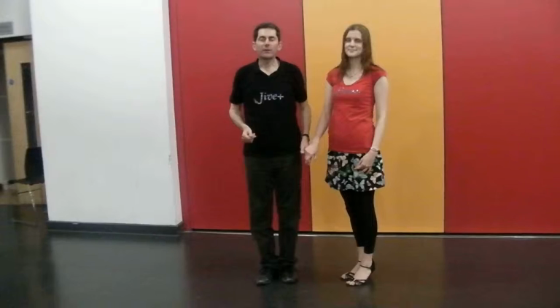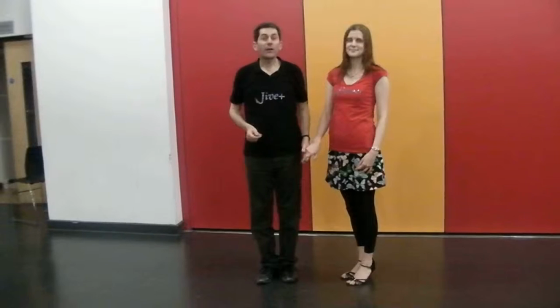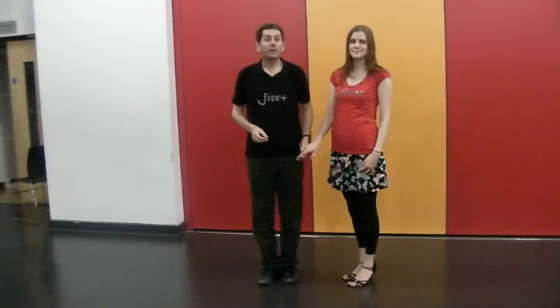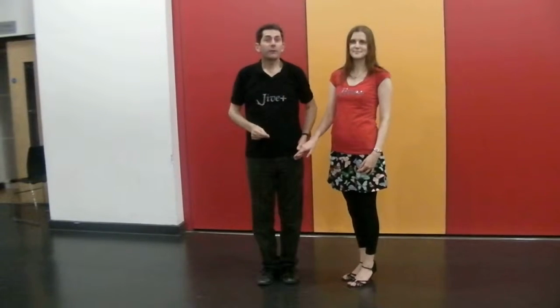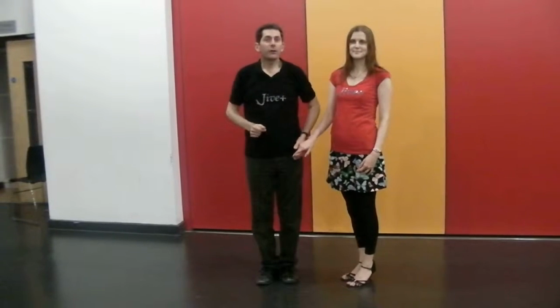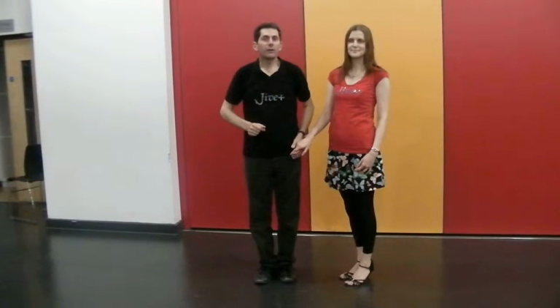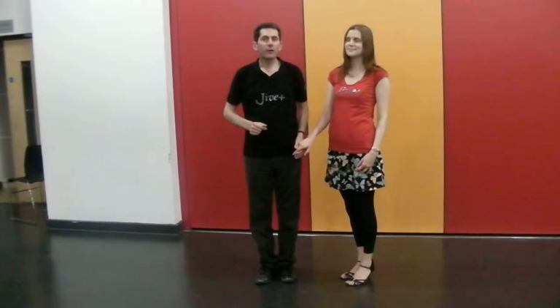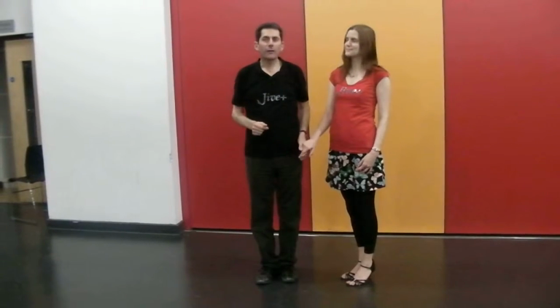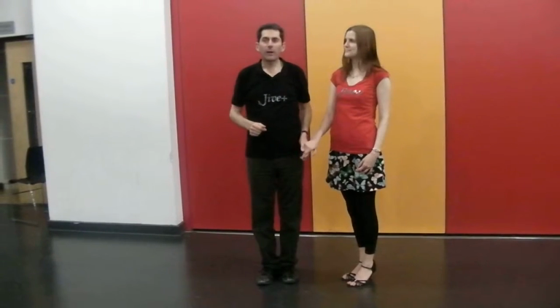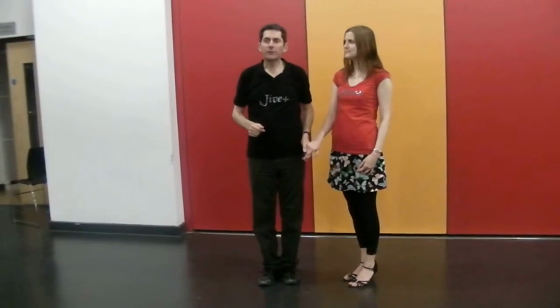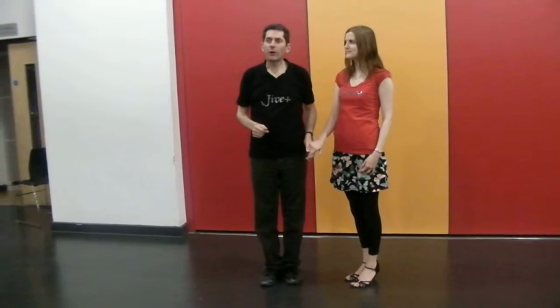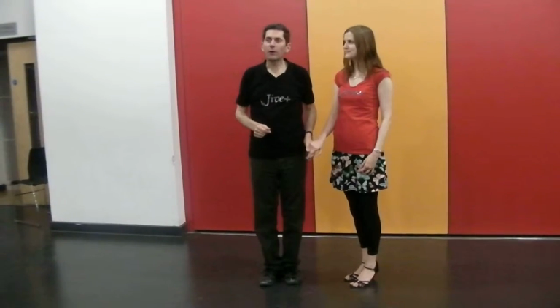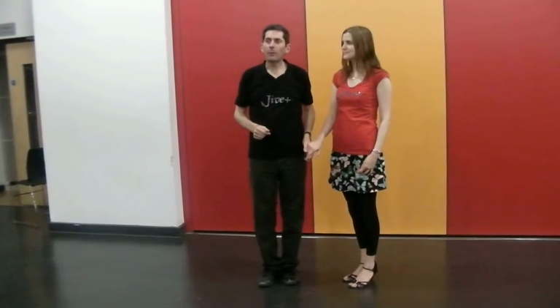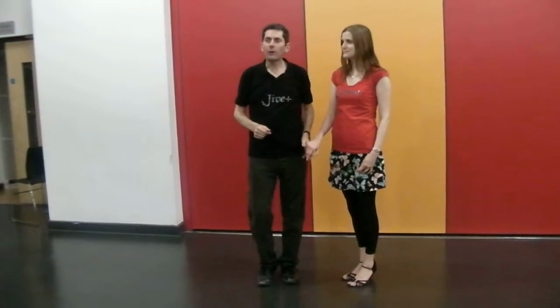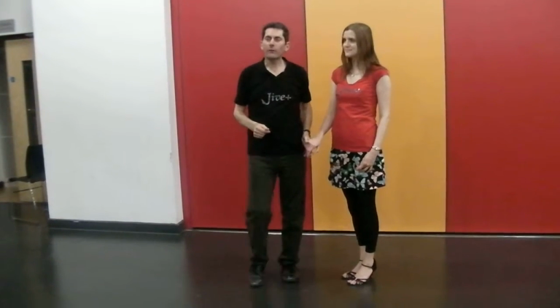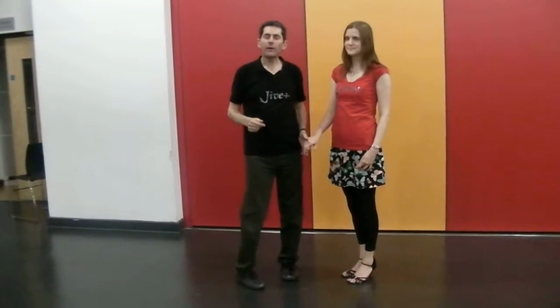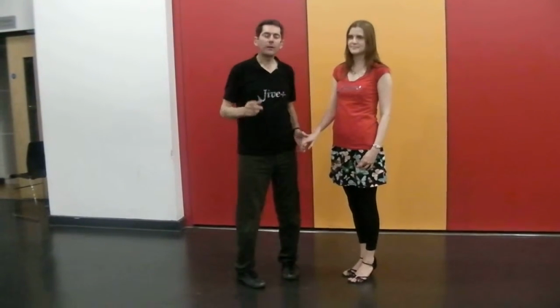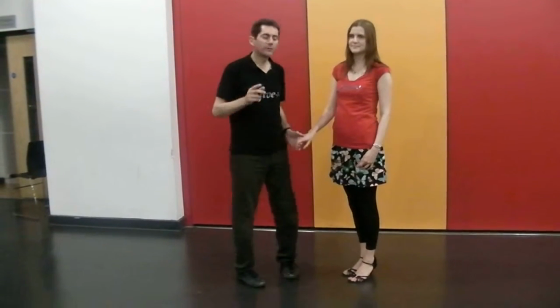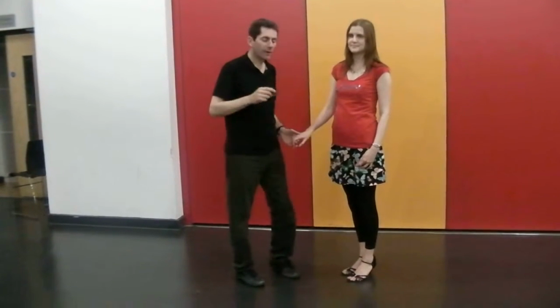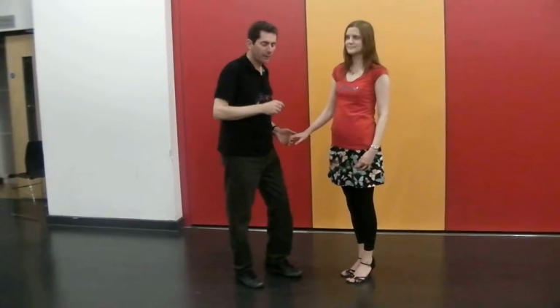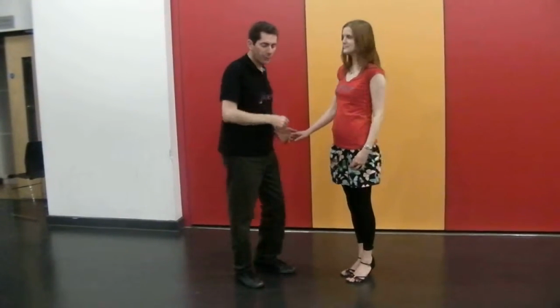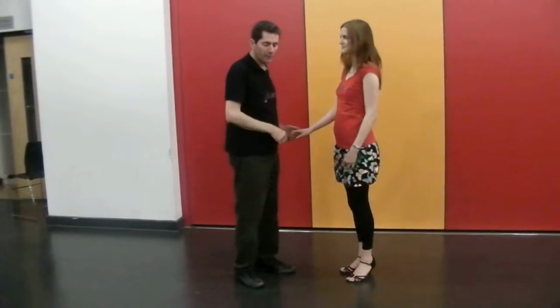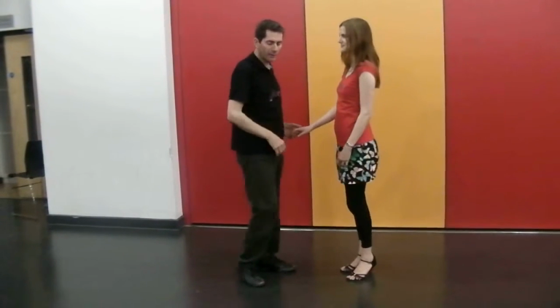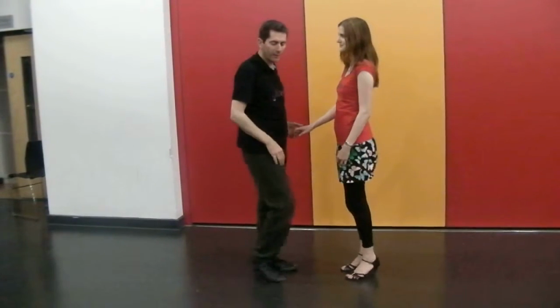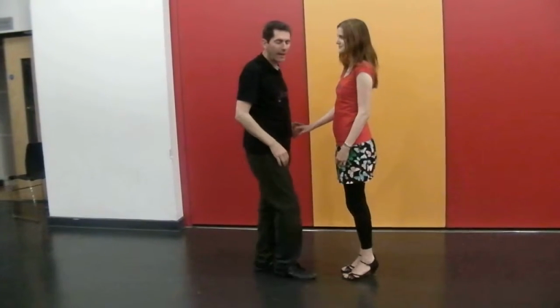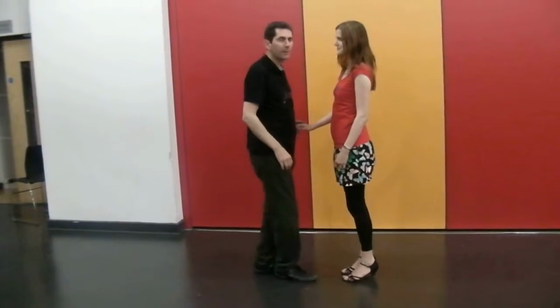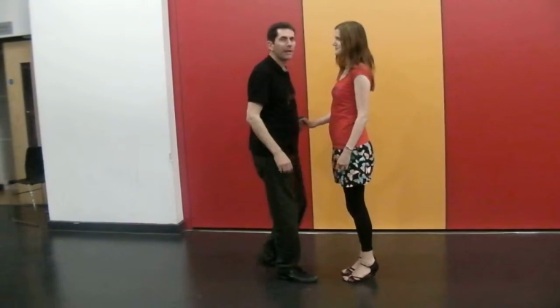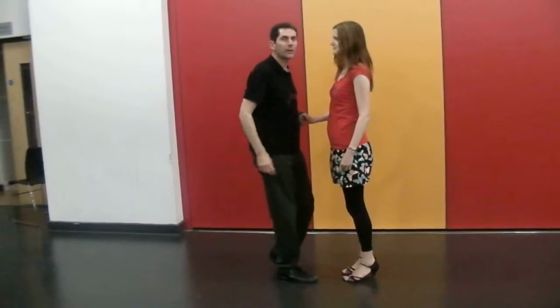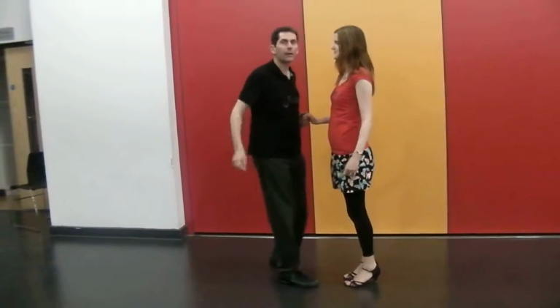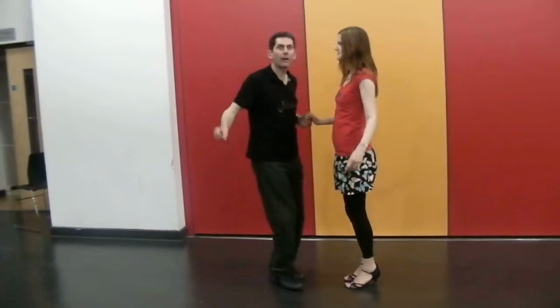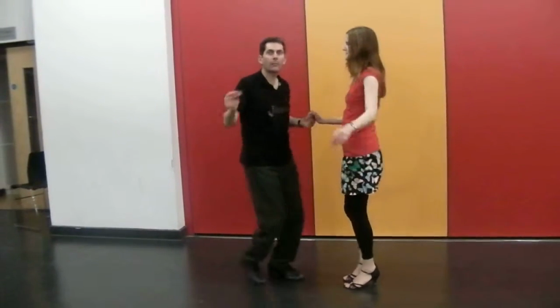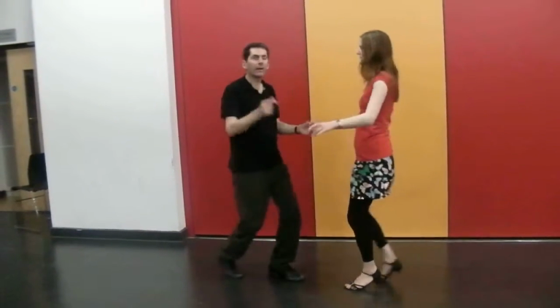We're planning for doing the jiveplus.com off the video. Tonight we're doing a Paso Colombia.